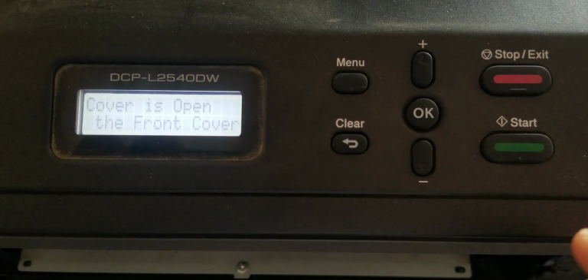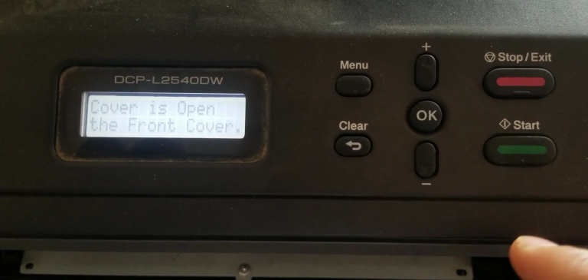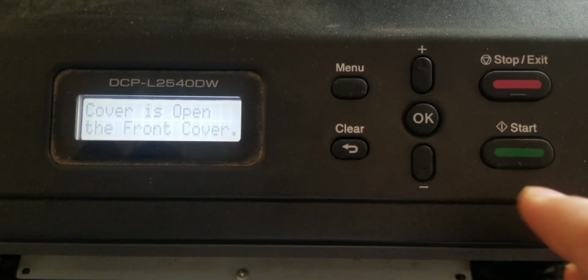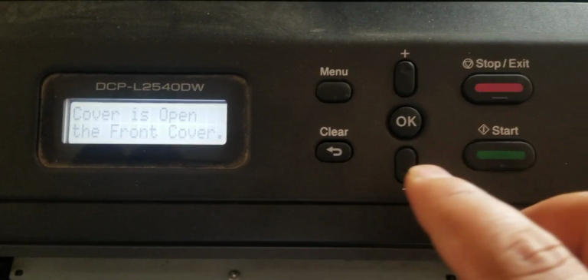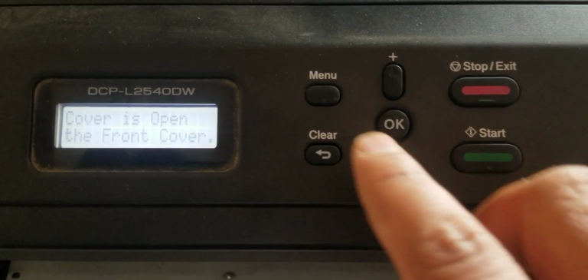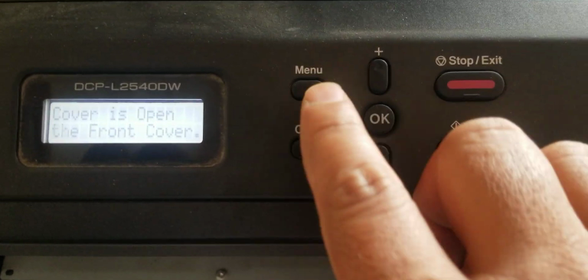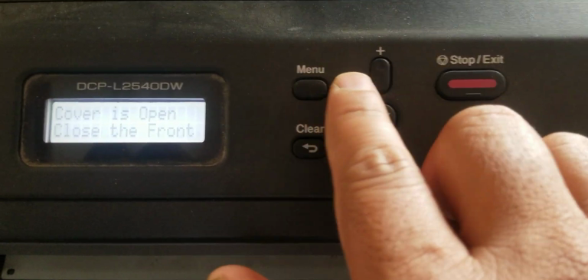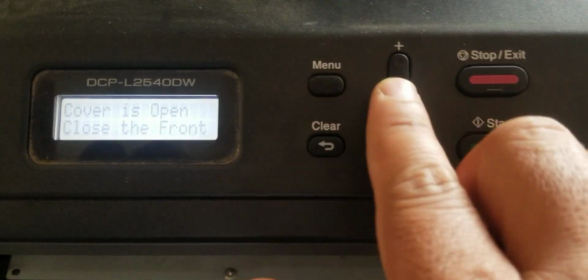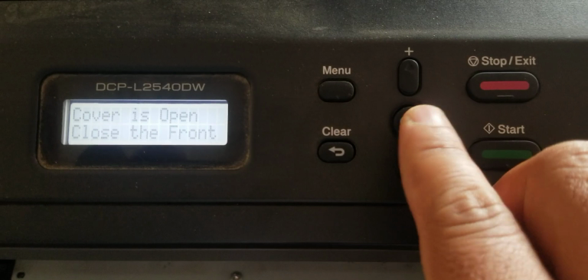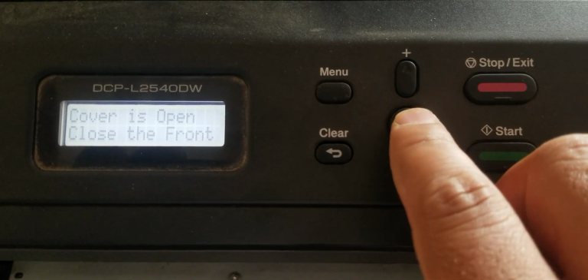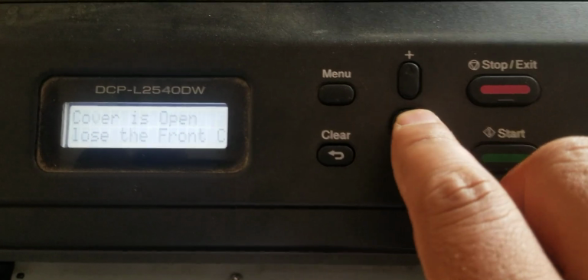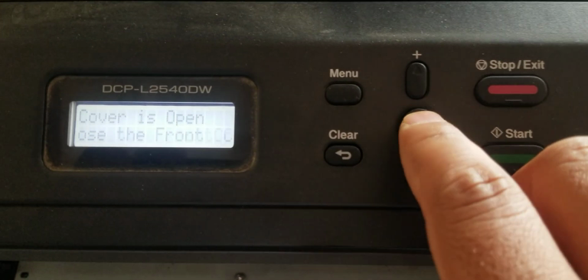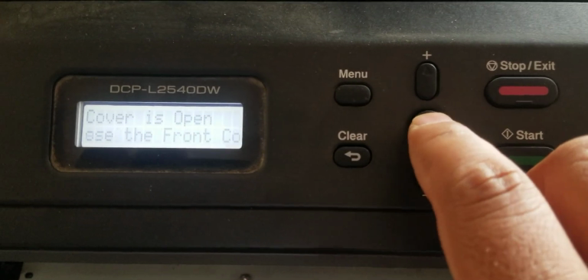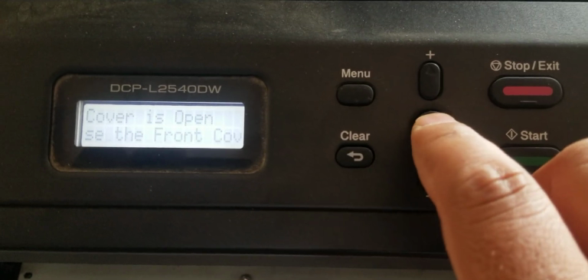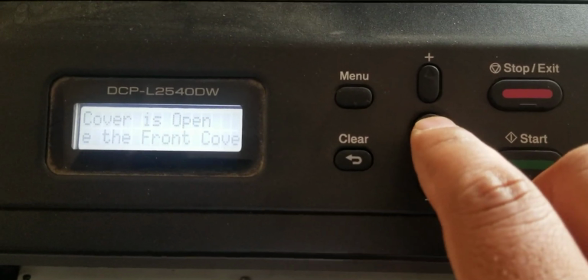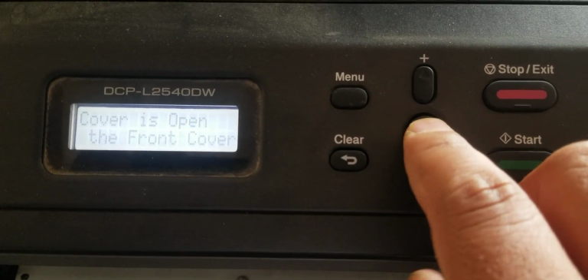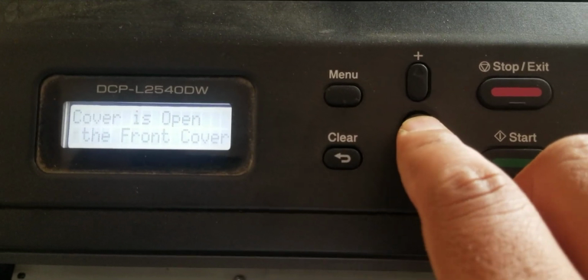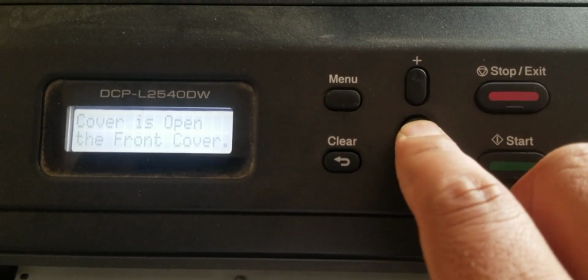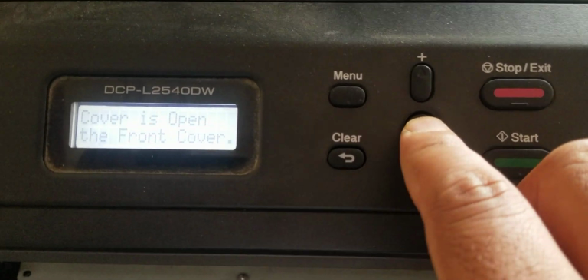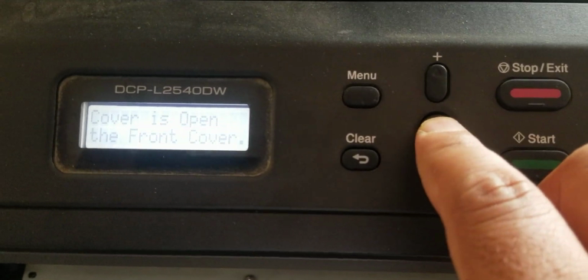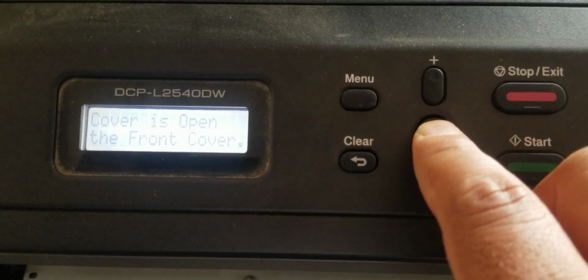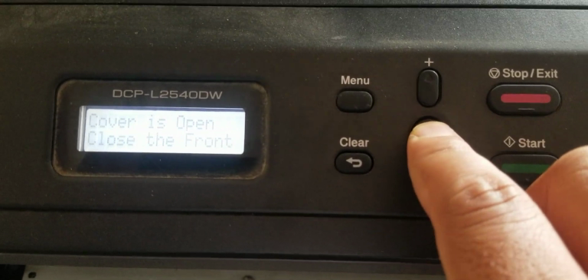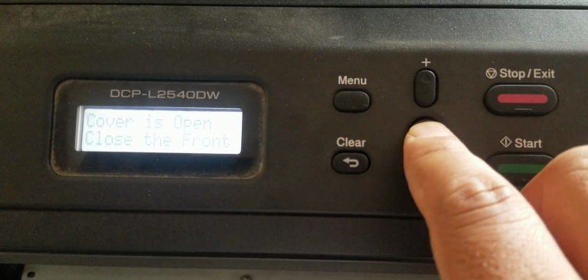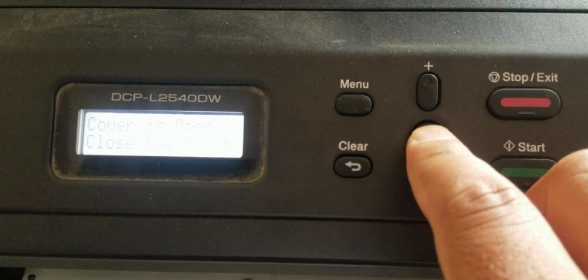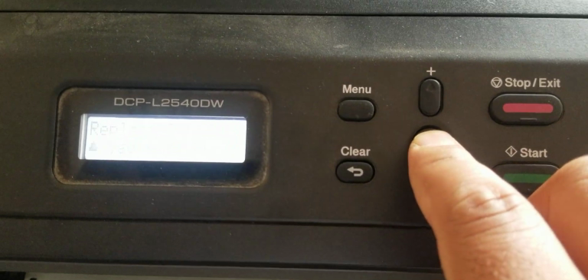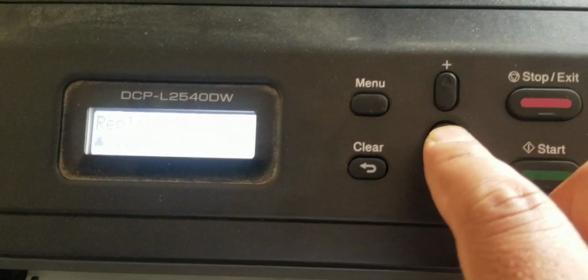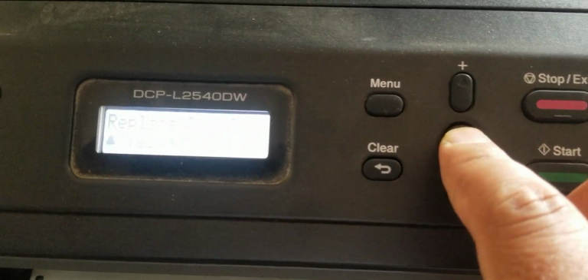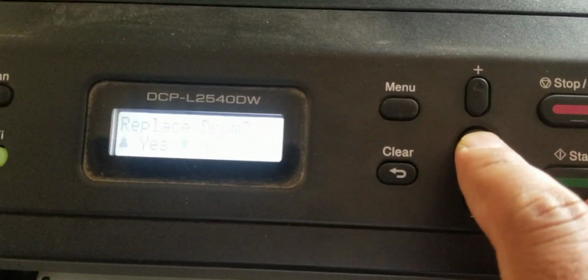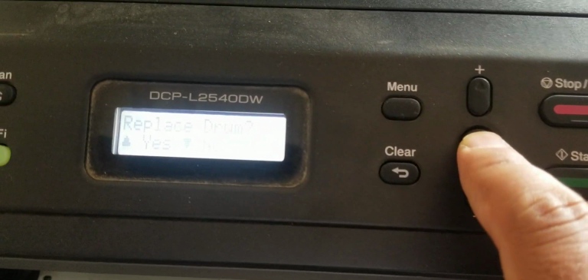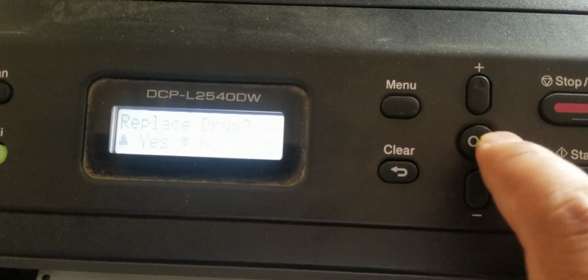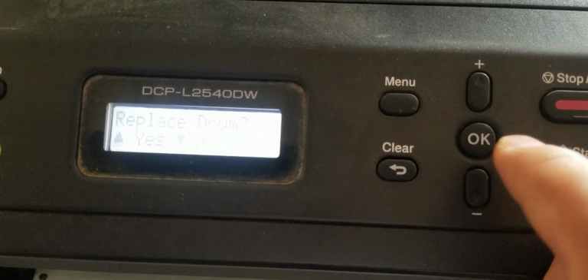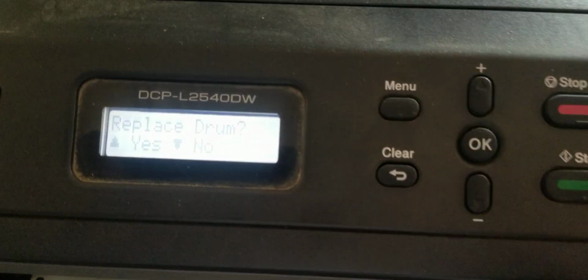Then press the OK button for 5 seconds: 1, 2, 3, 4, 5.